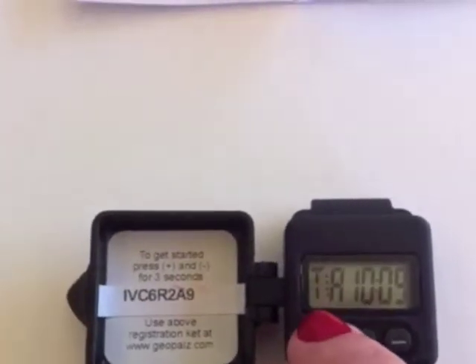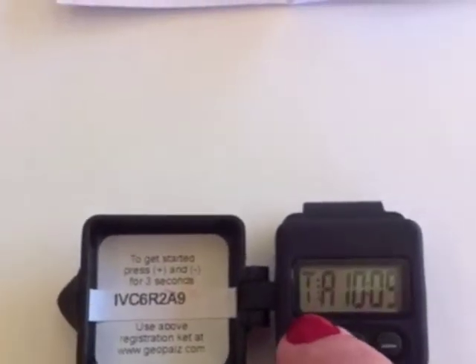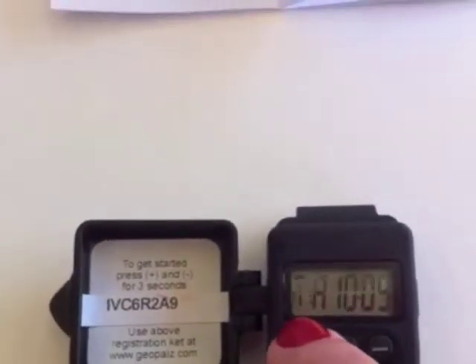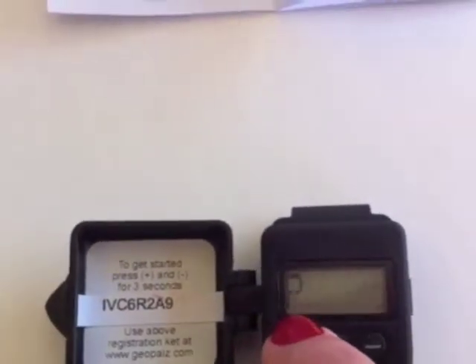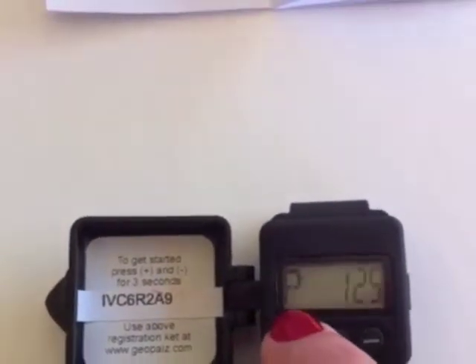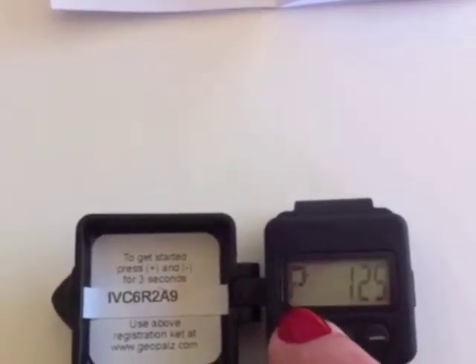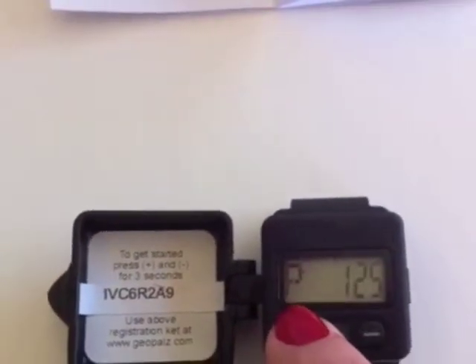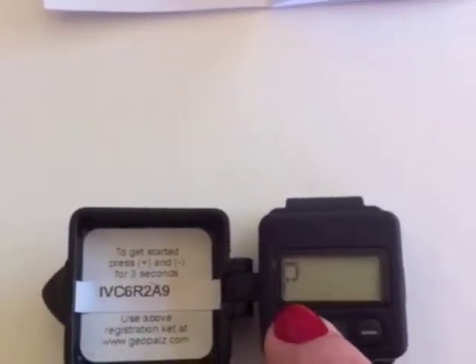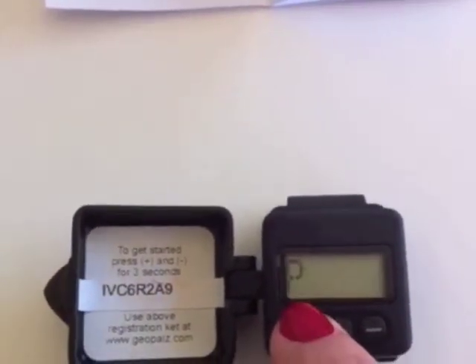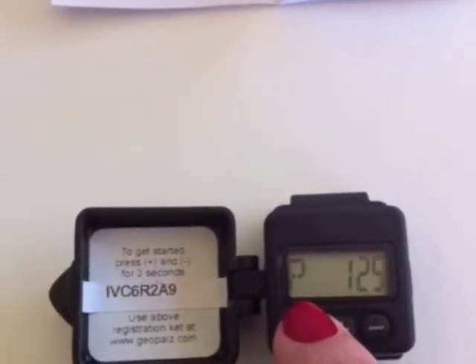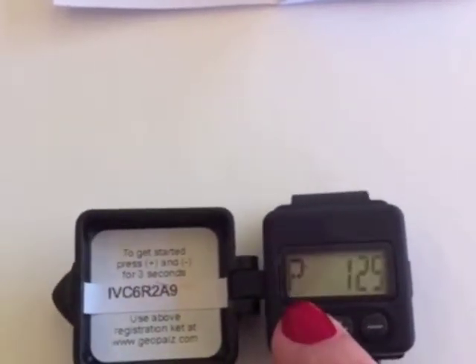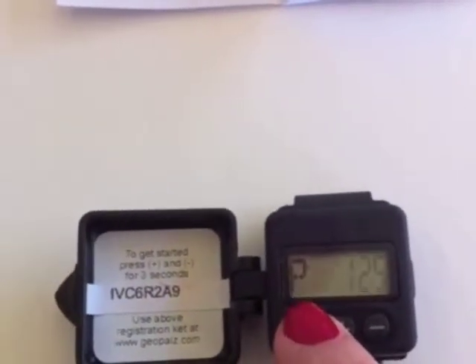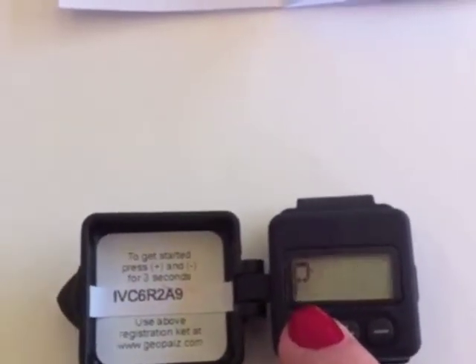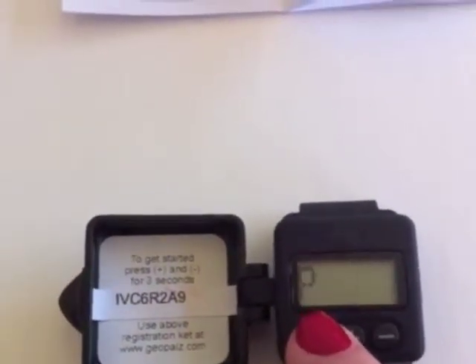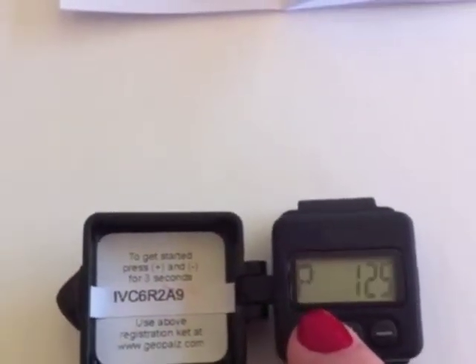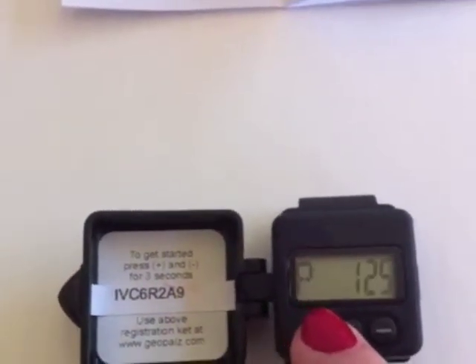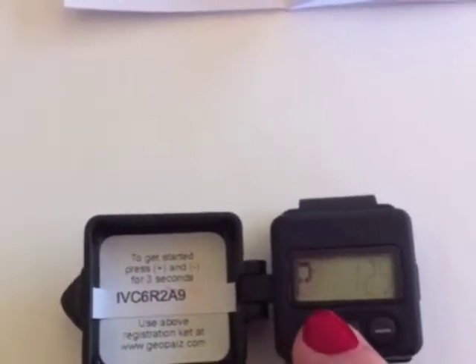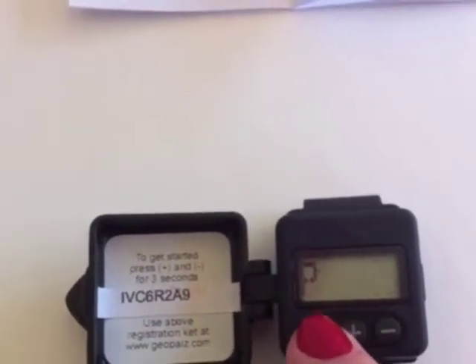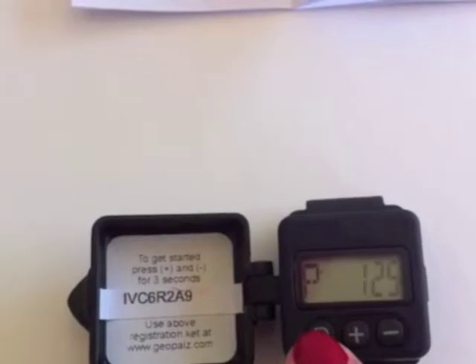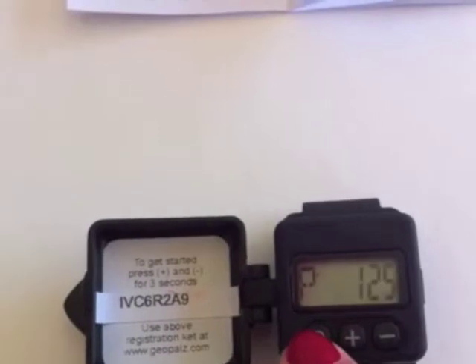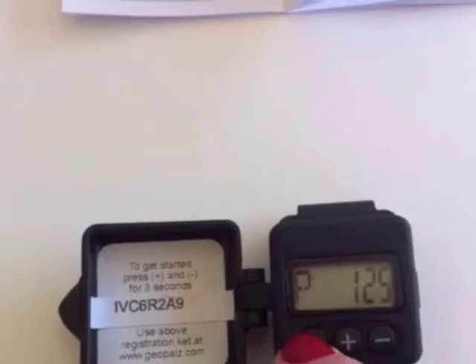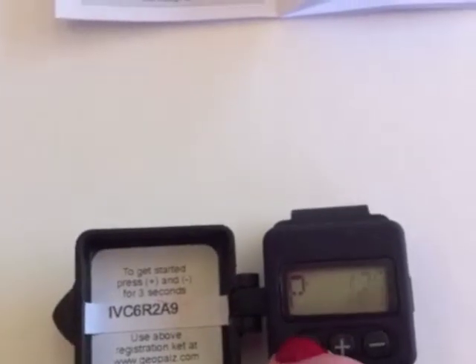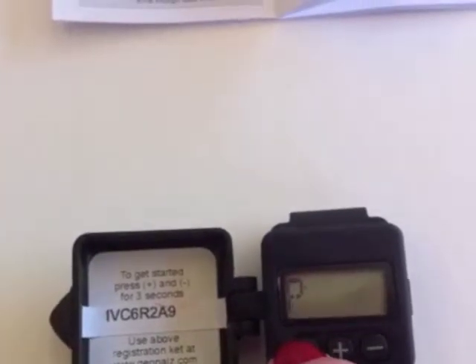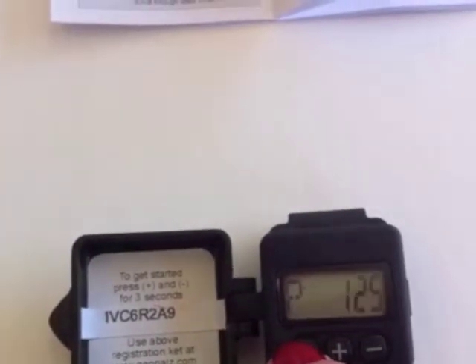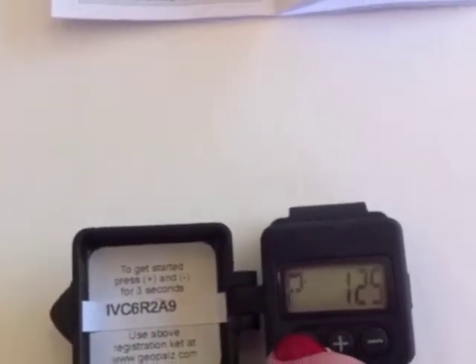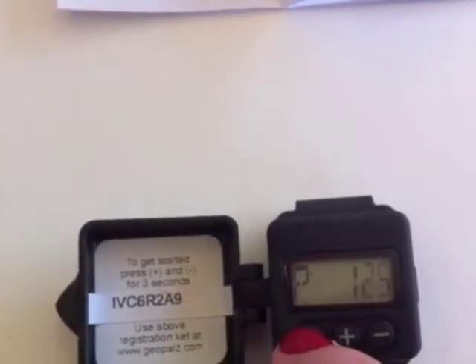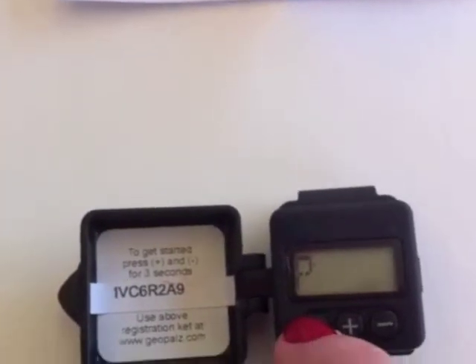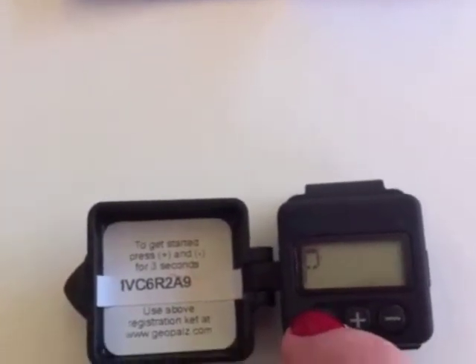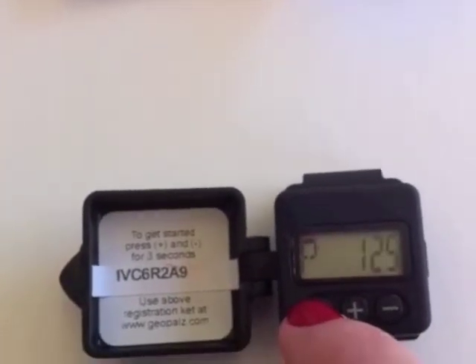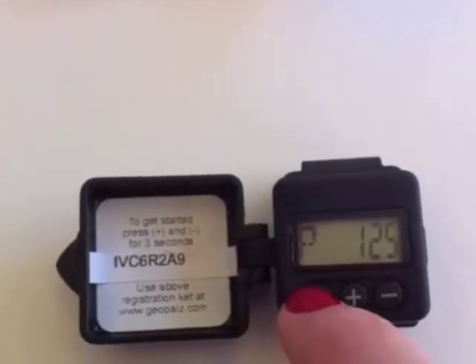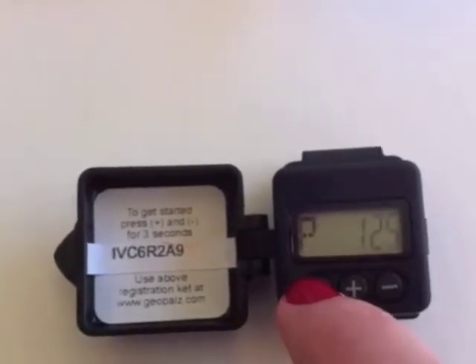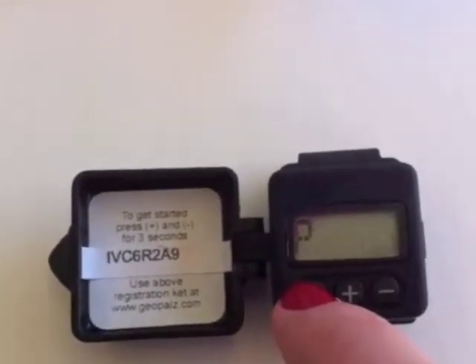Moderate to vigorous physical activity means you take about 125 steps per minute. If you don't need to change this mode, press D again.